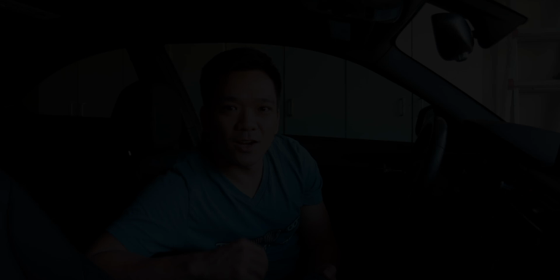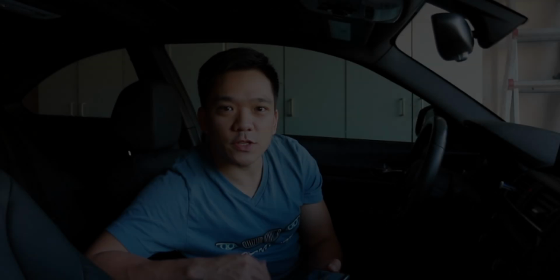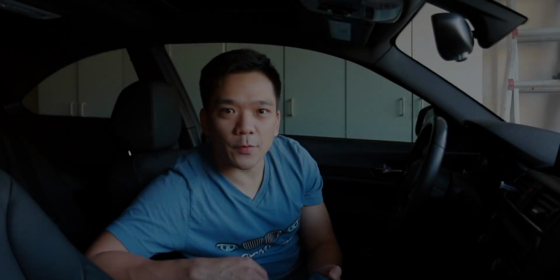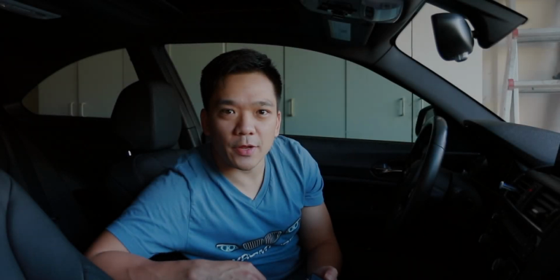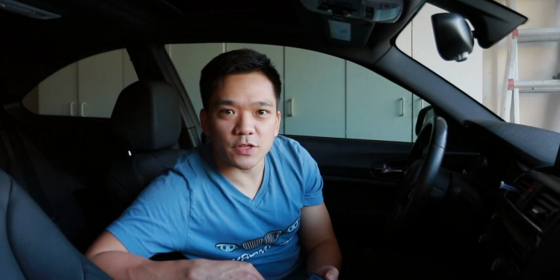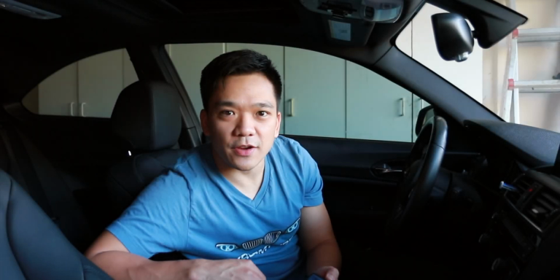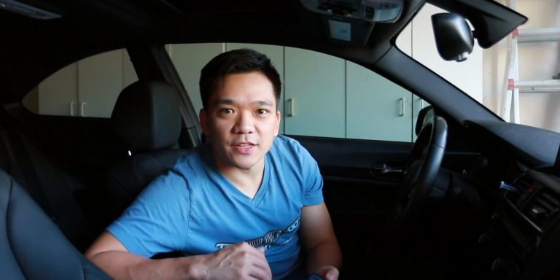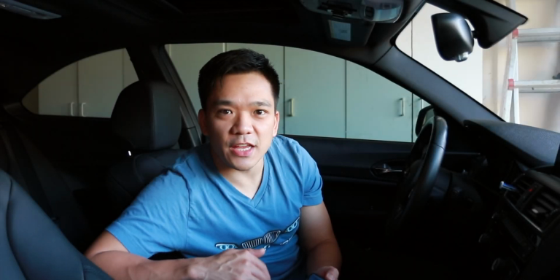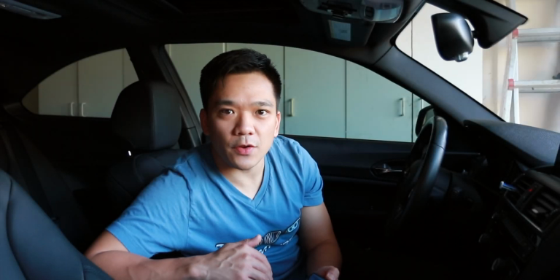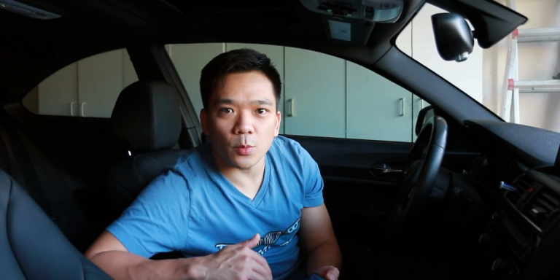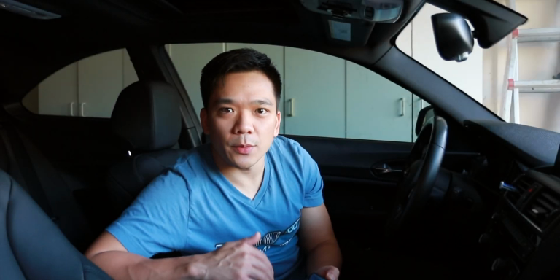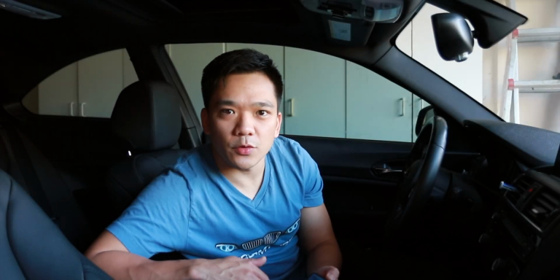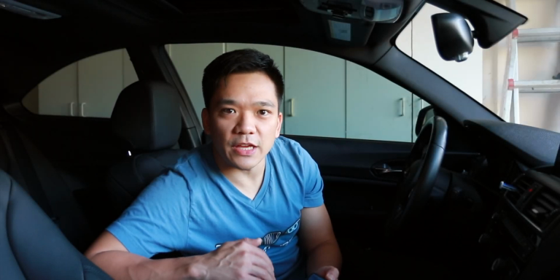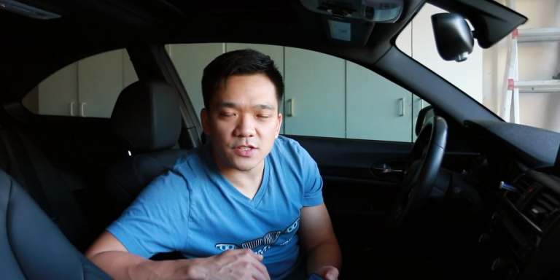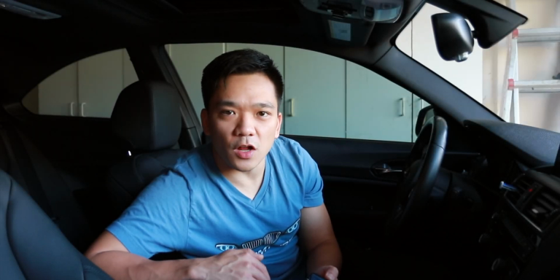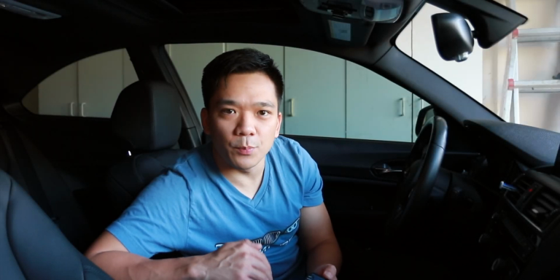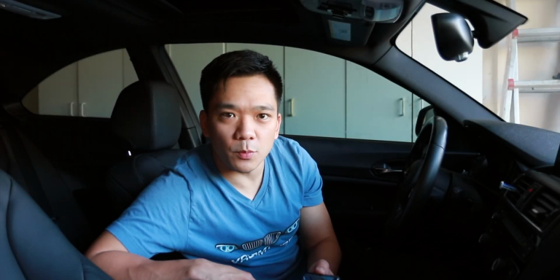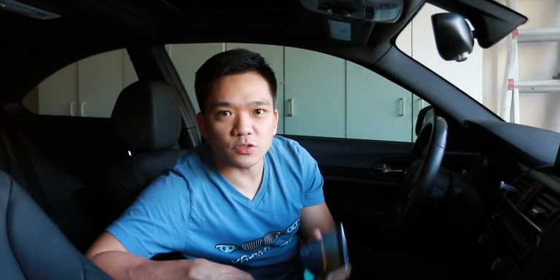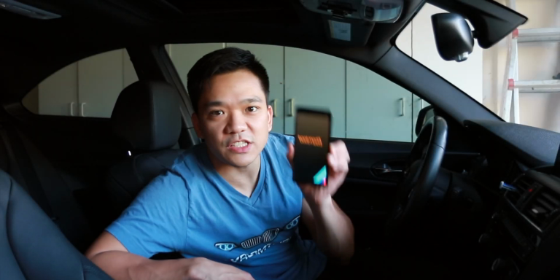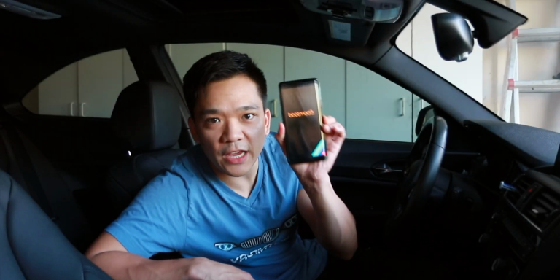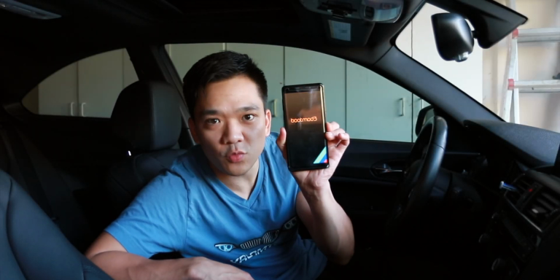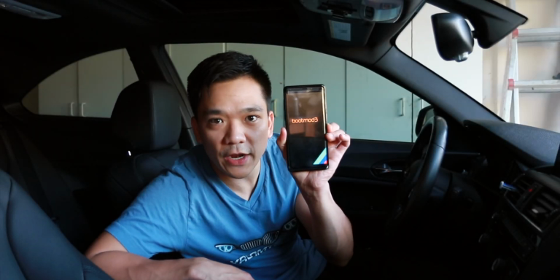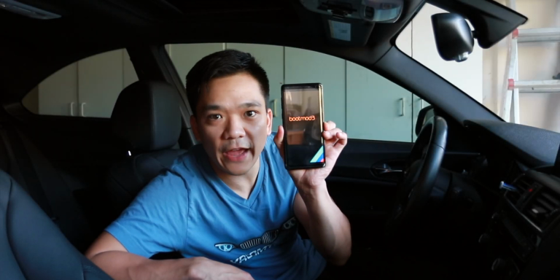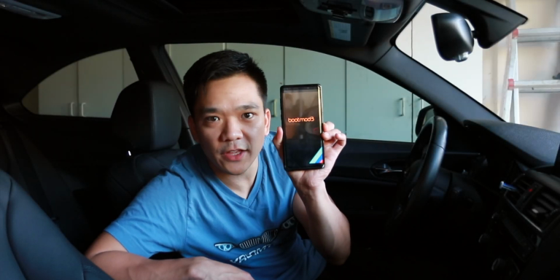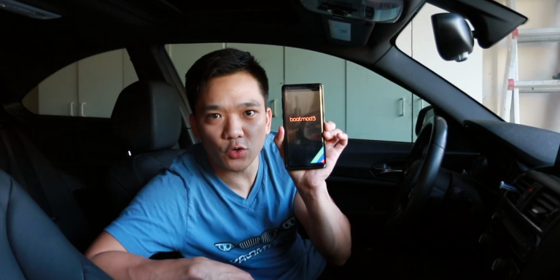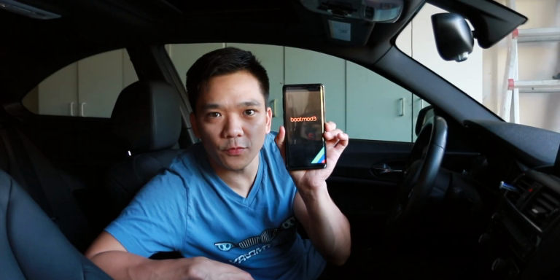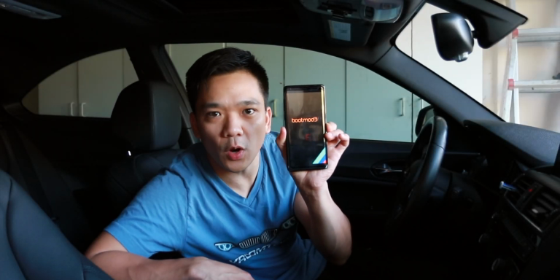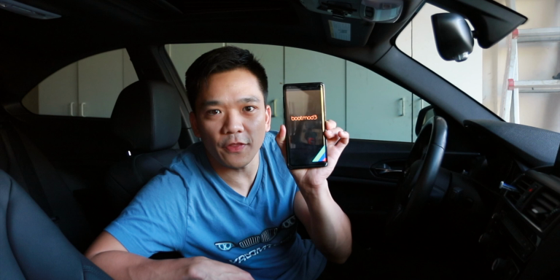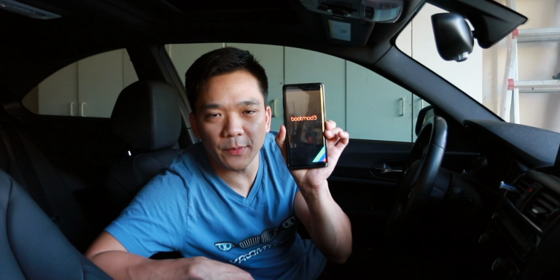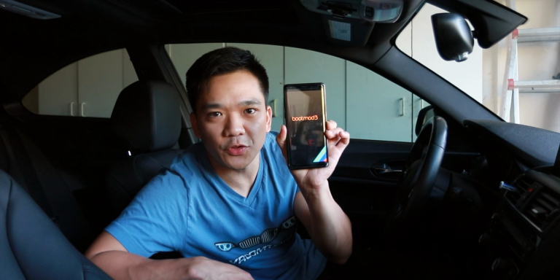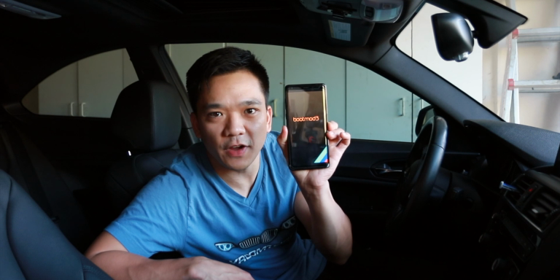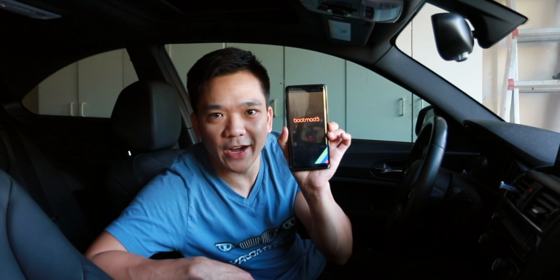What's up everybody, Fritz here. In today's video we're going to be doing the install of Boot Mode Stage 1 and the initial review on the M235i.